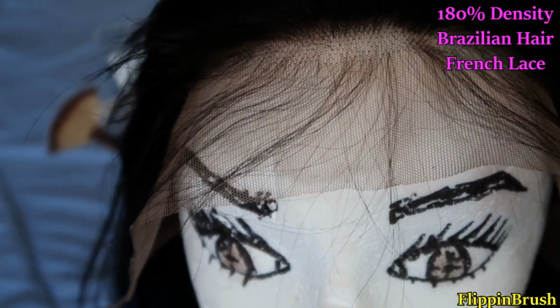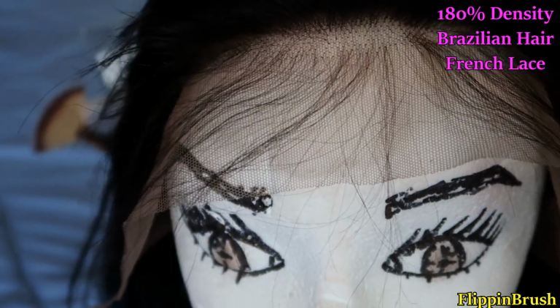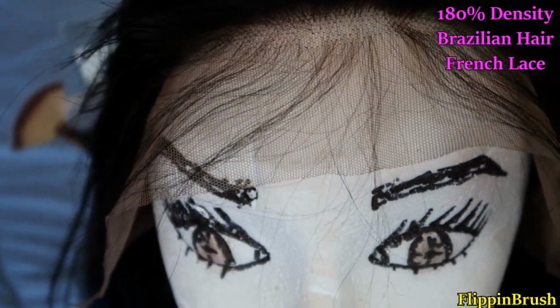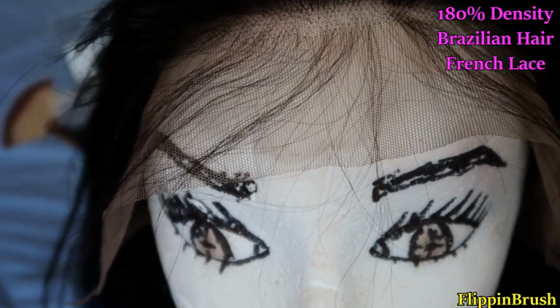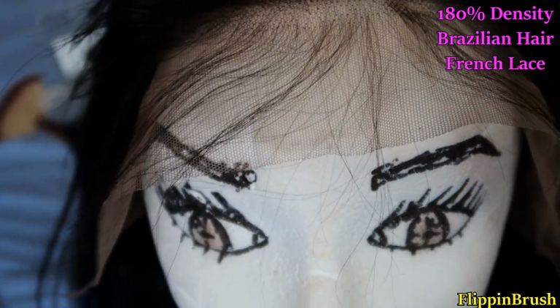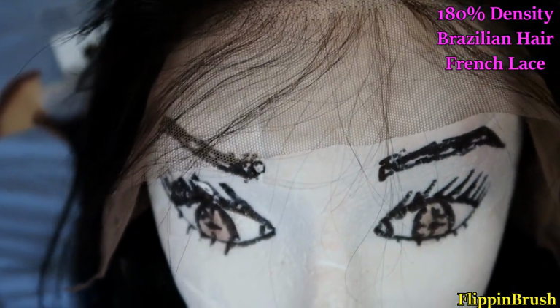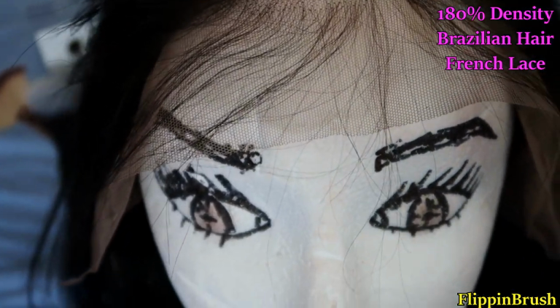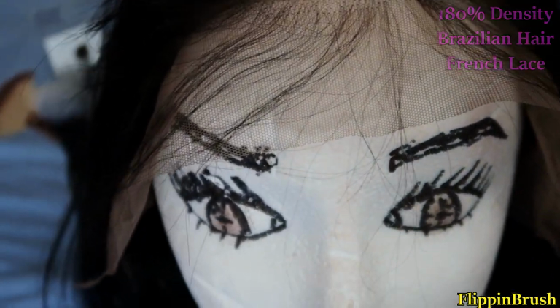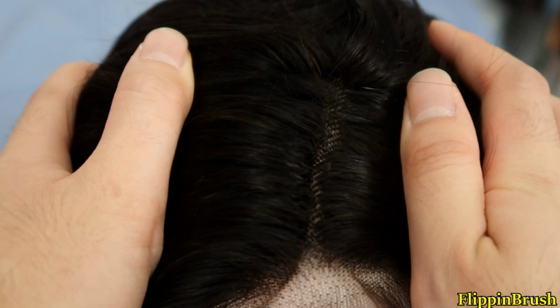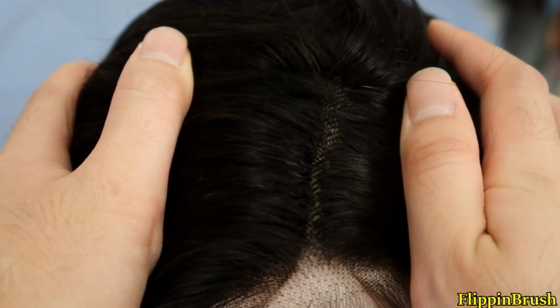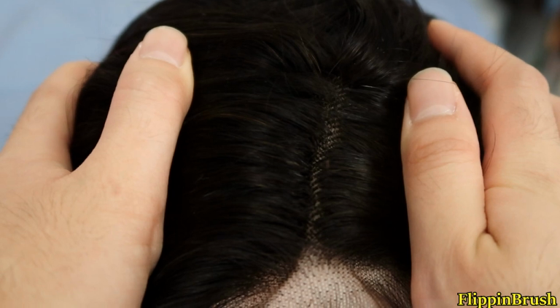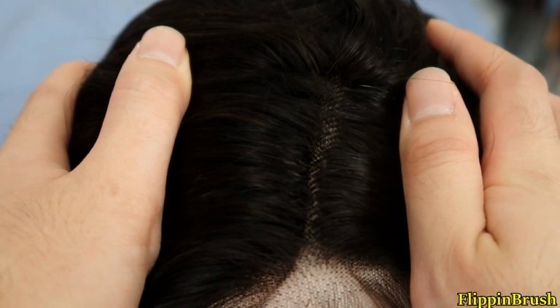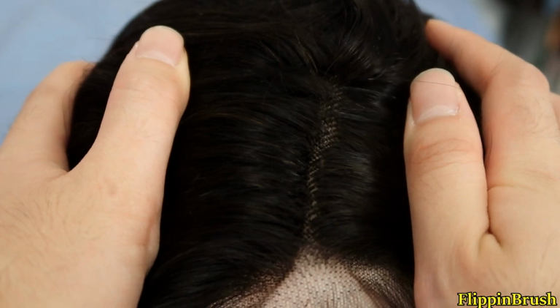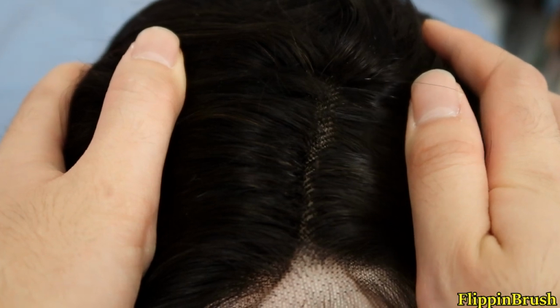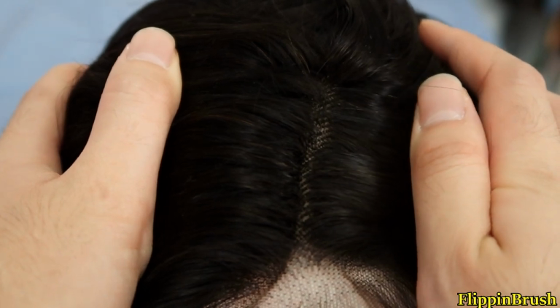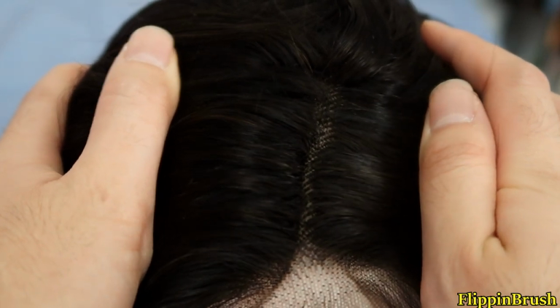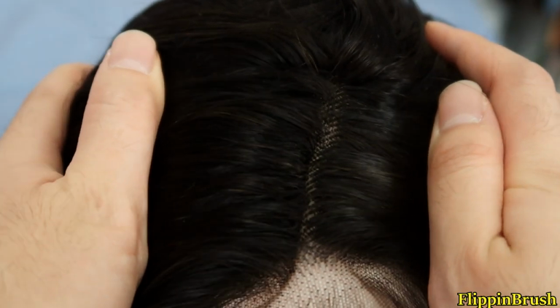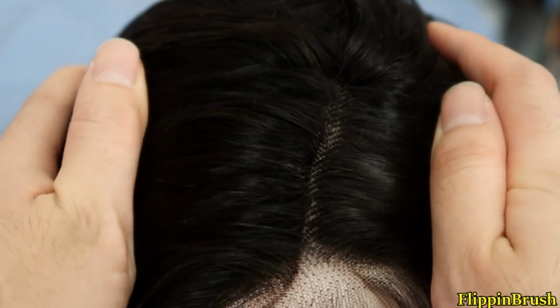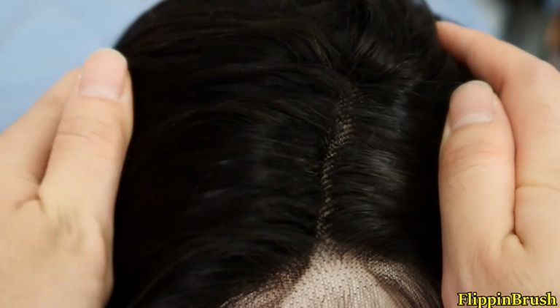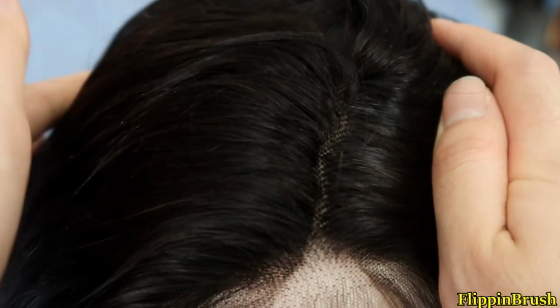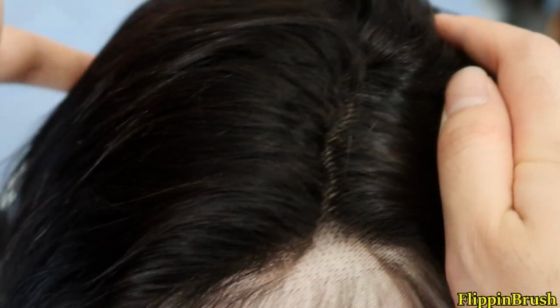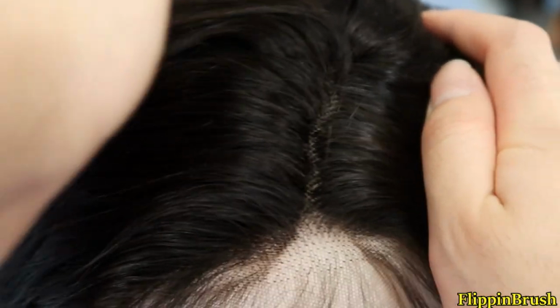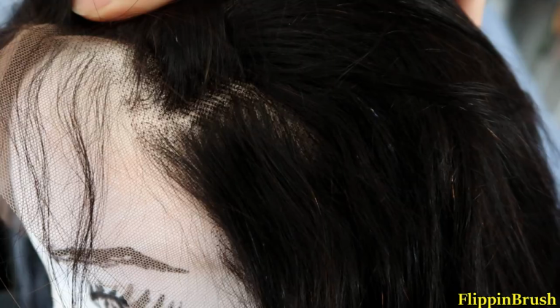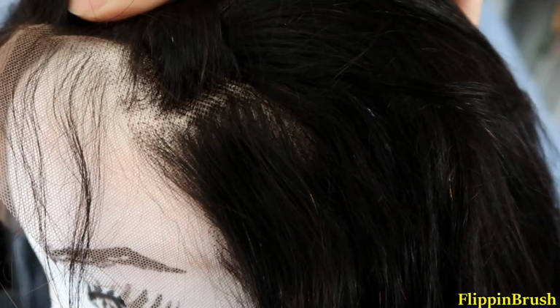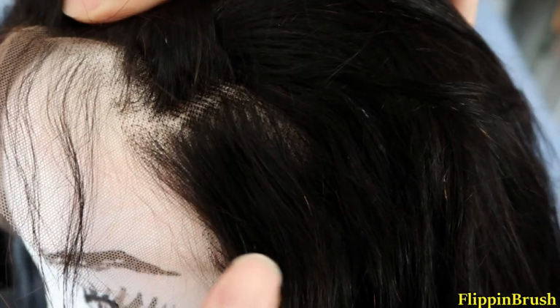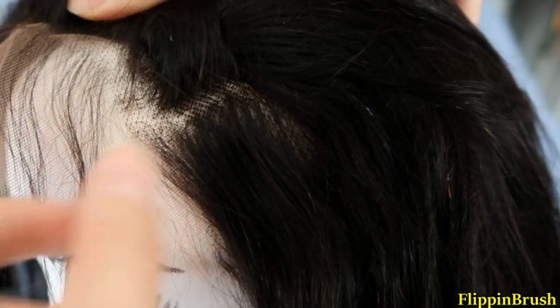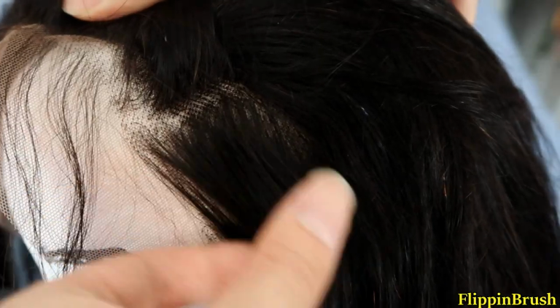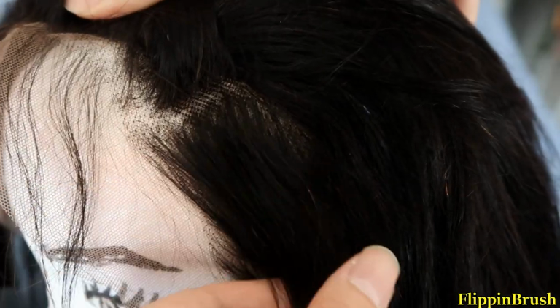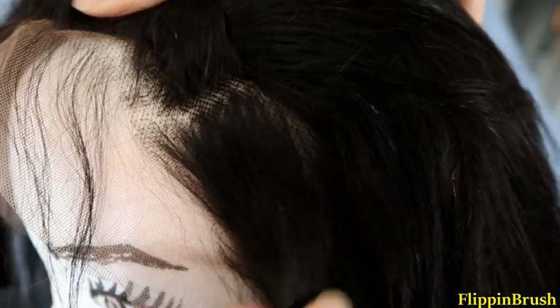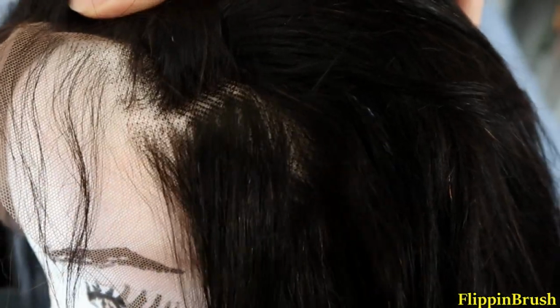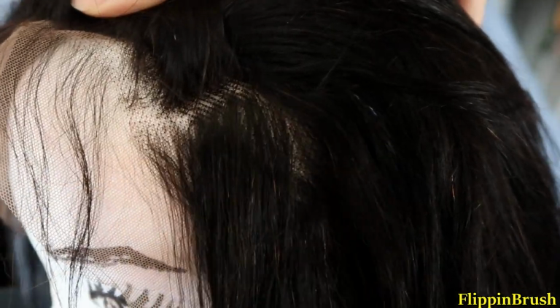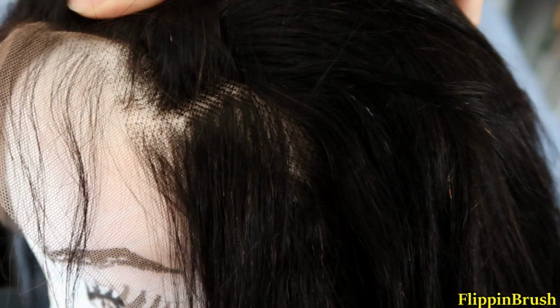And the best part is, it's pre-plucked. I'm new to wigs, so this is kind of scary for me to do on my own, so thank you.